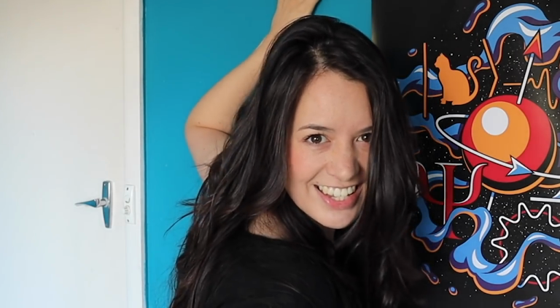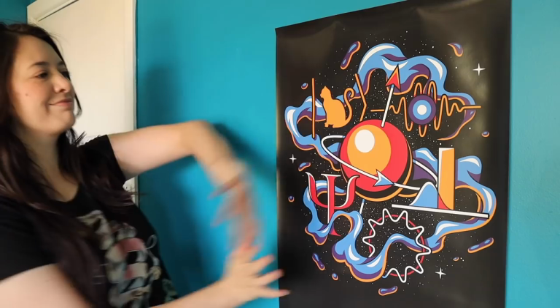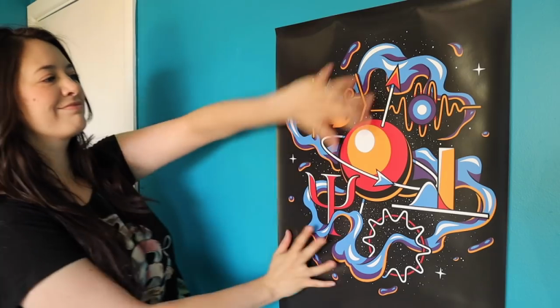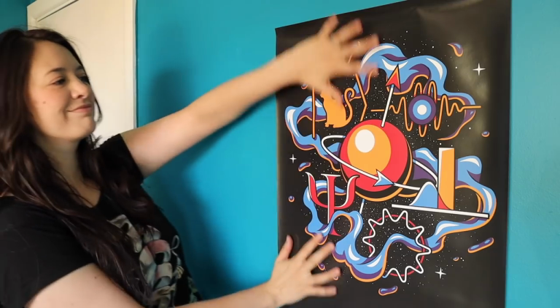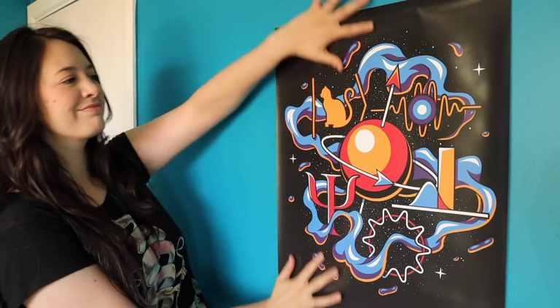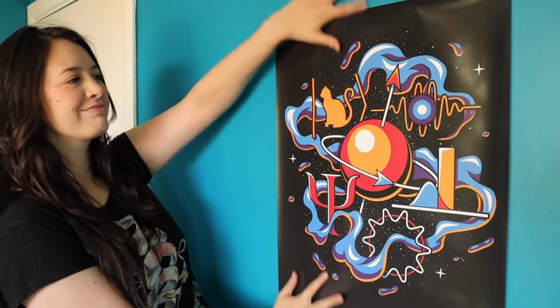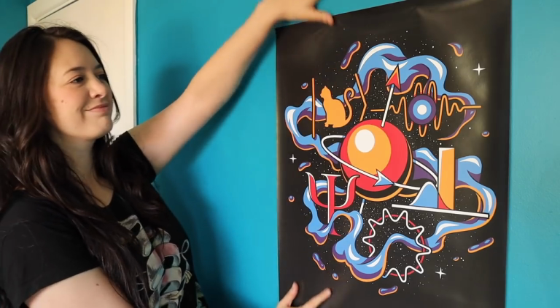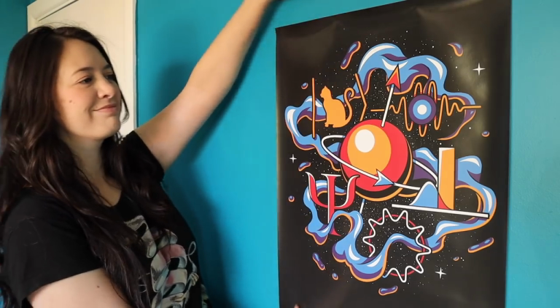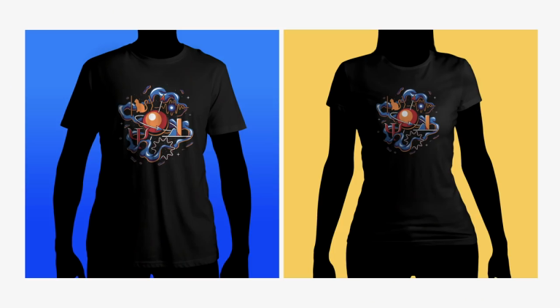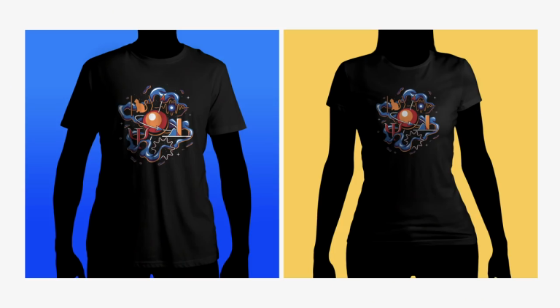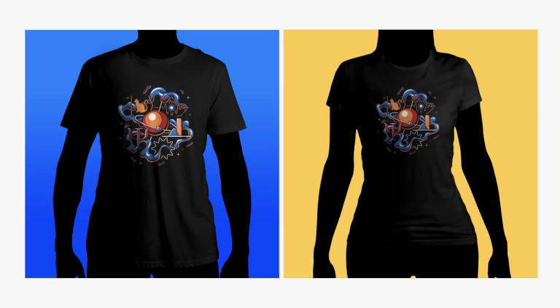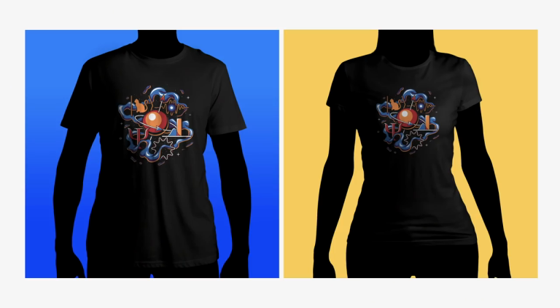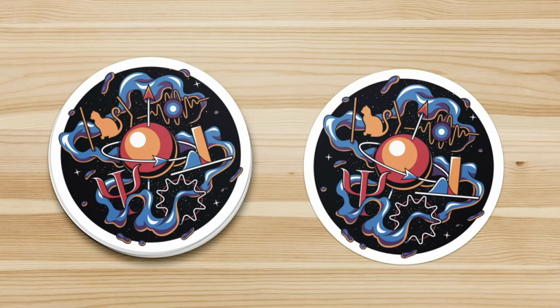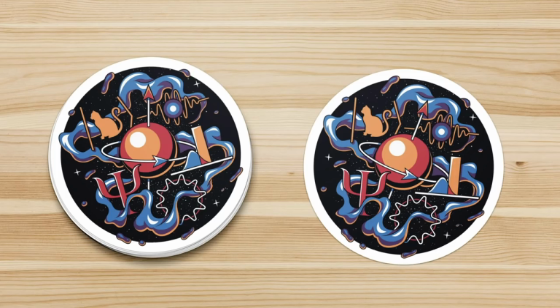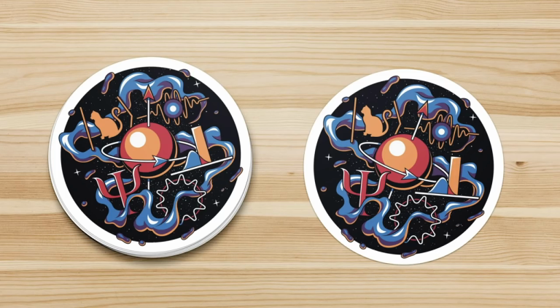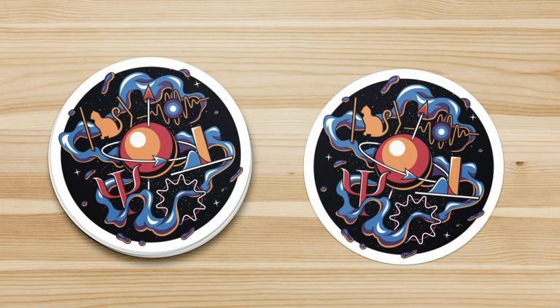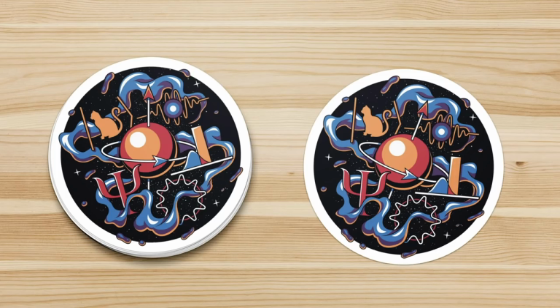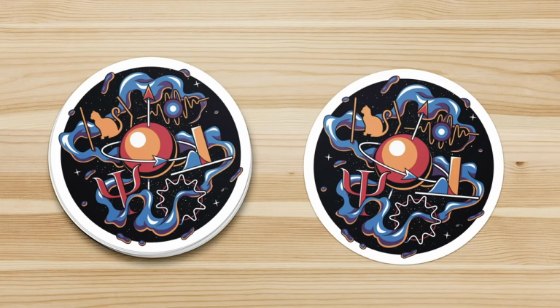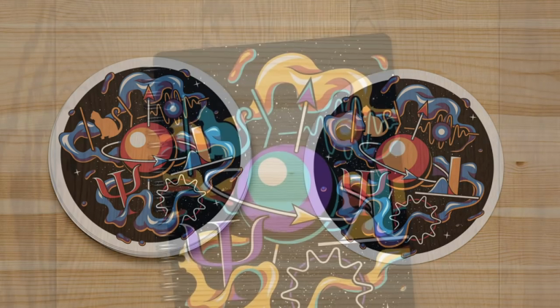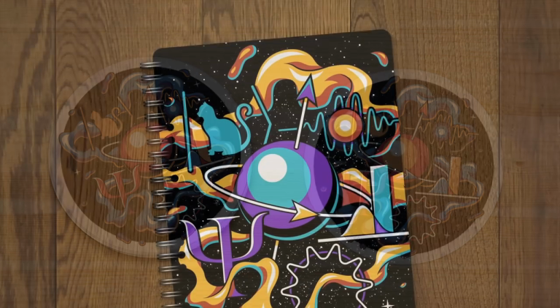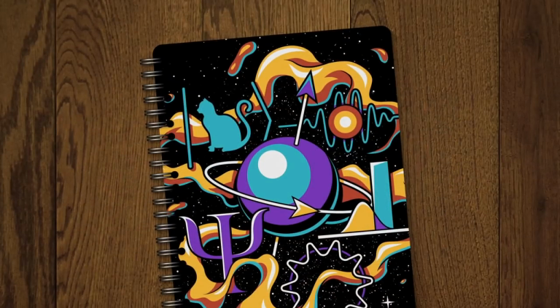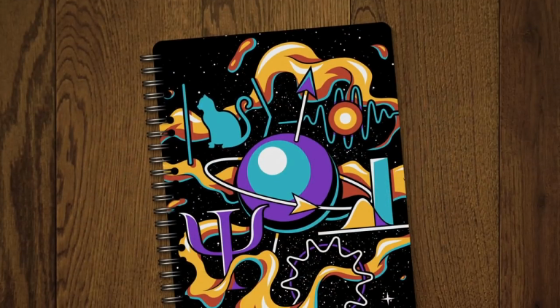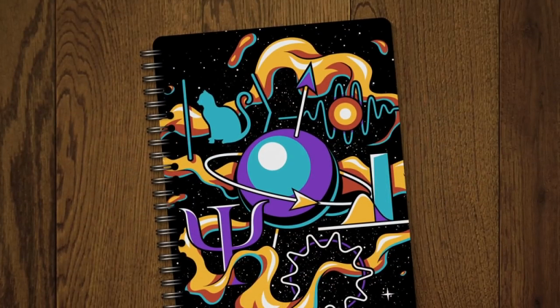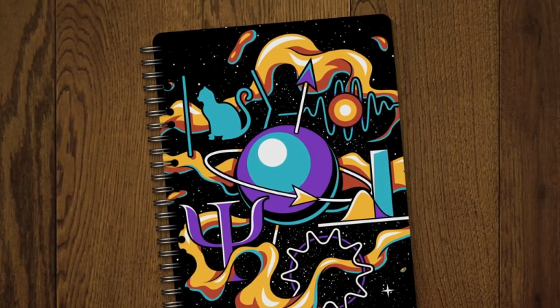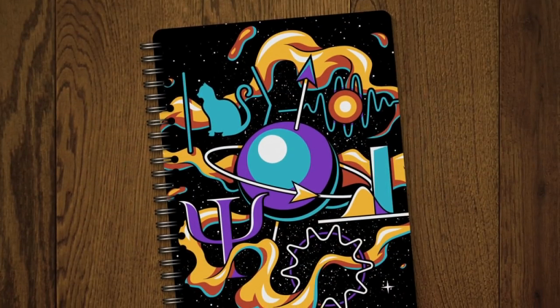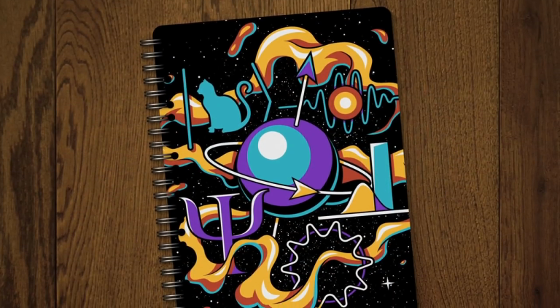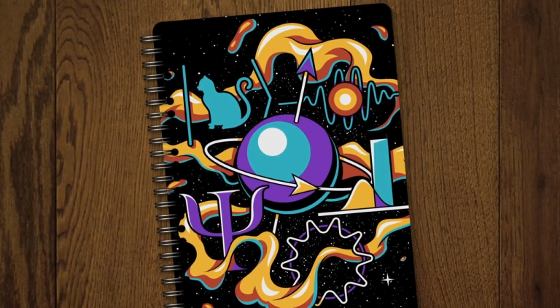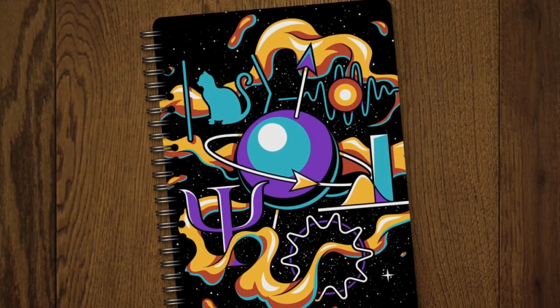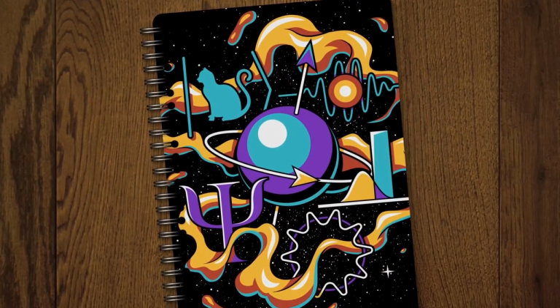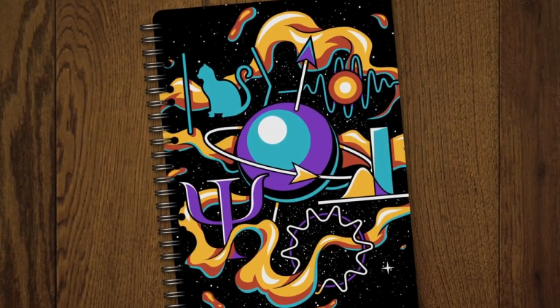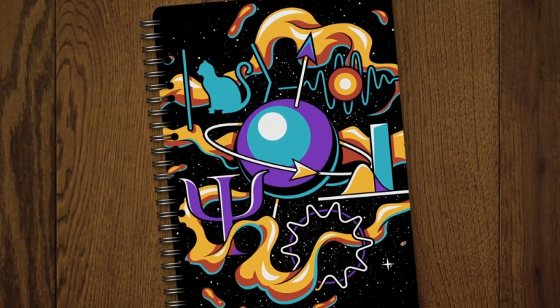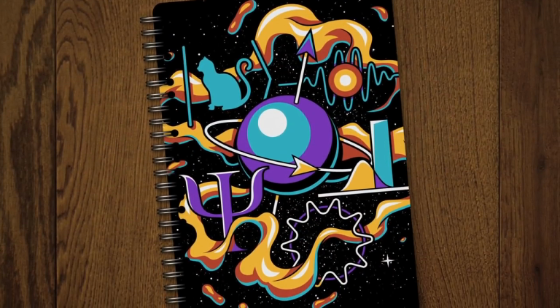We have a poster, a t-shirt, a sticker, and notebook — all with this quantum mechanics montage.